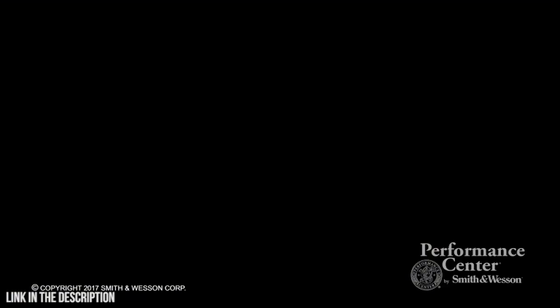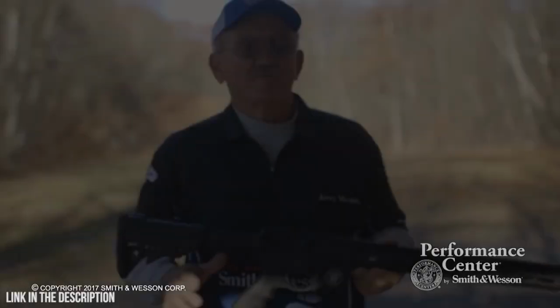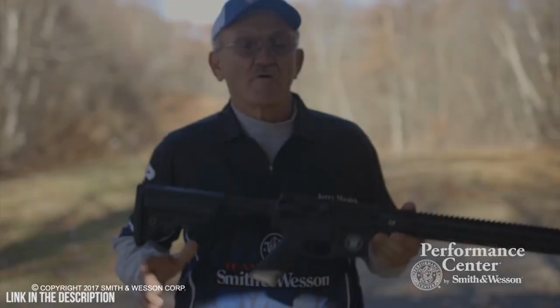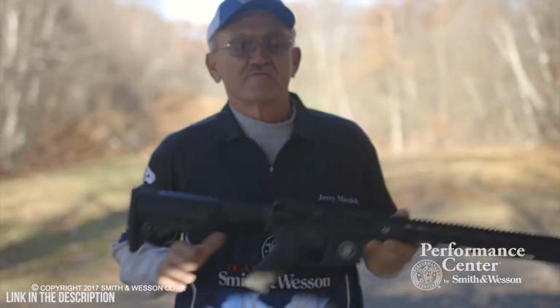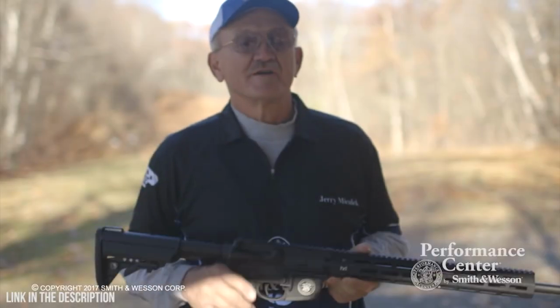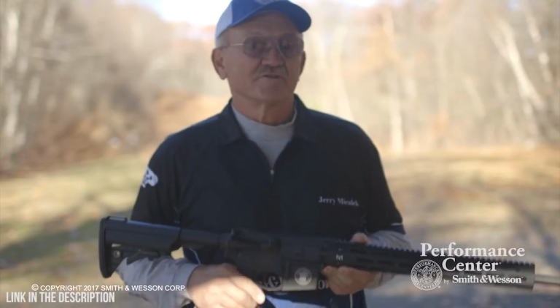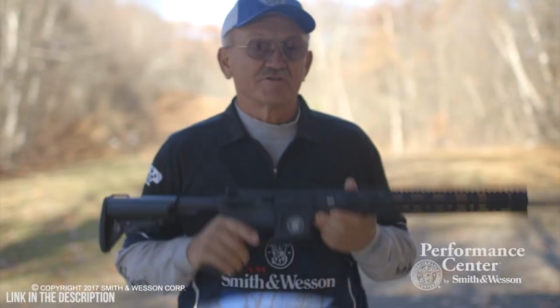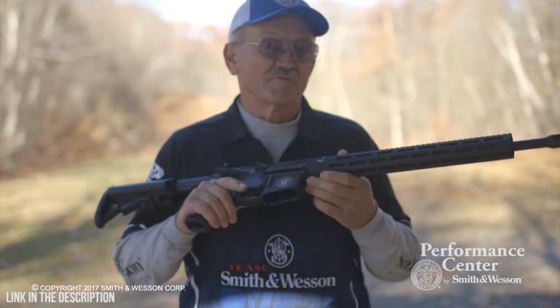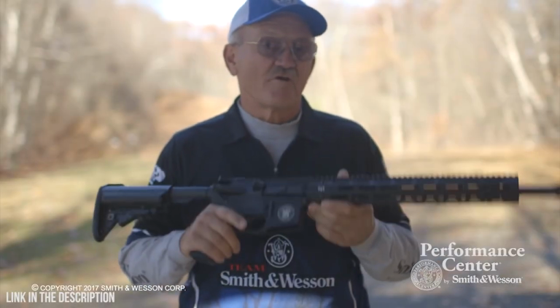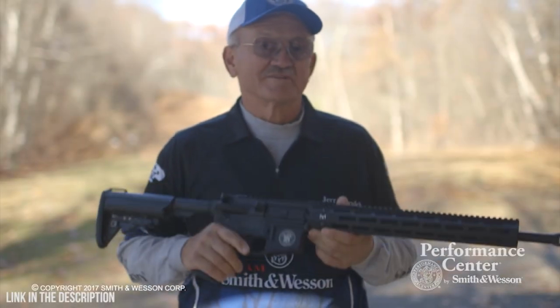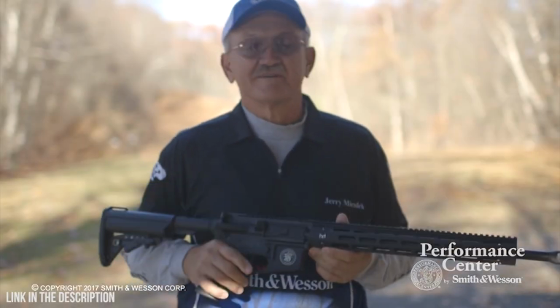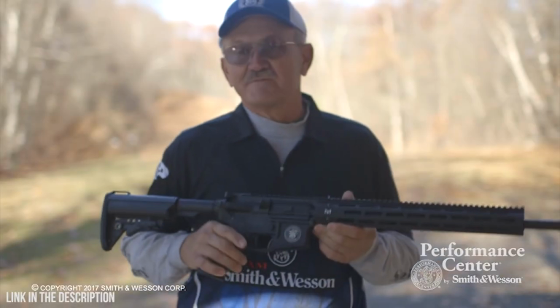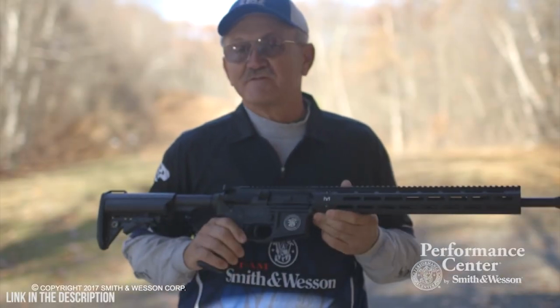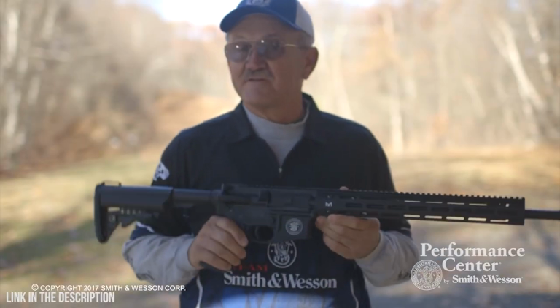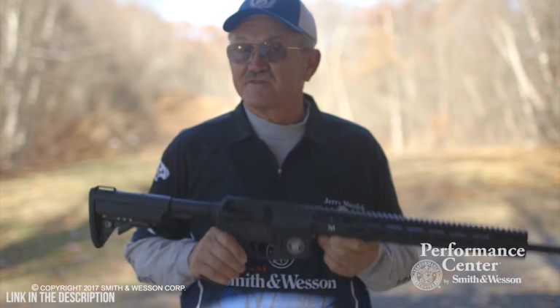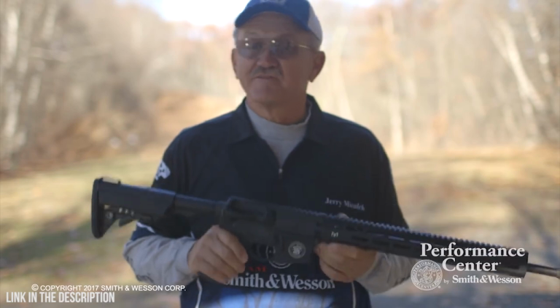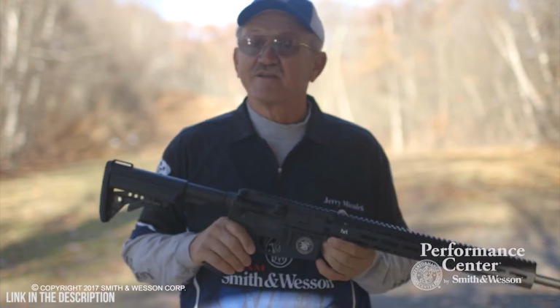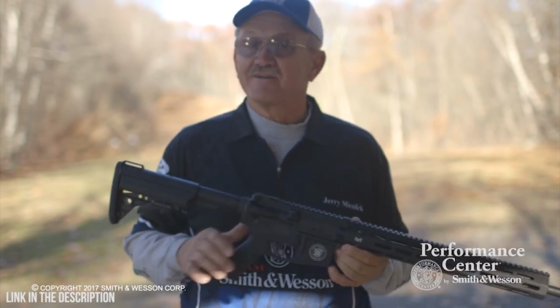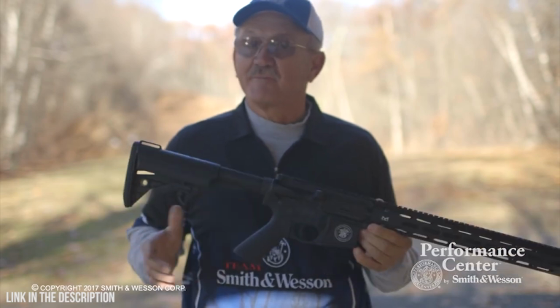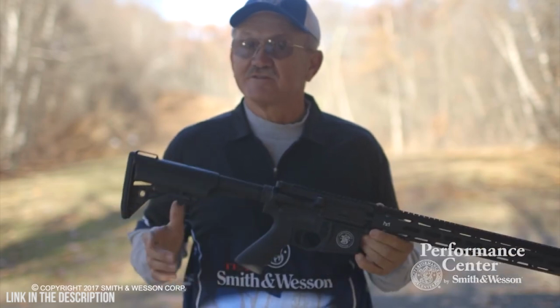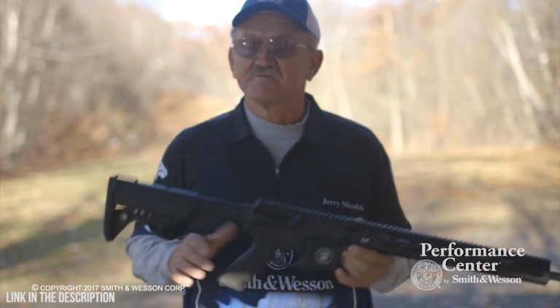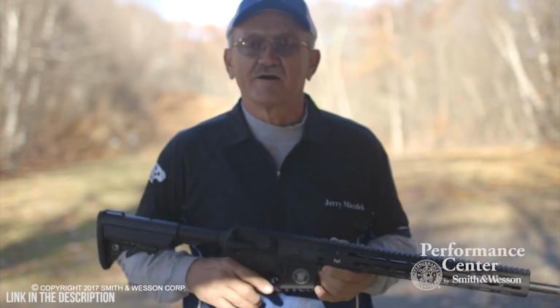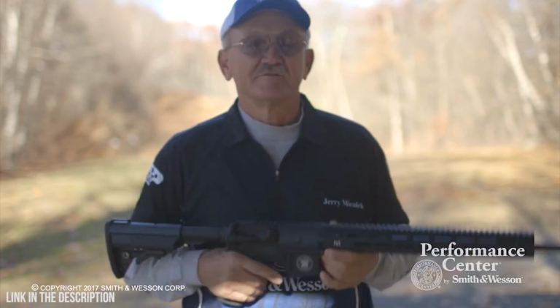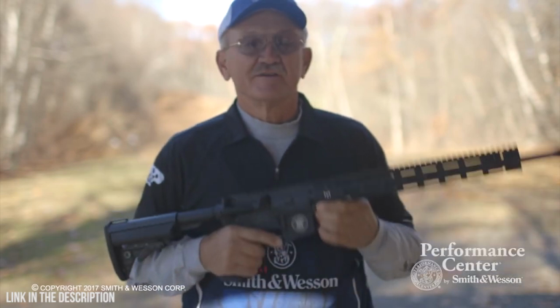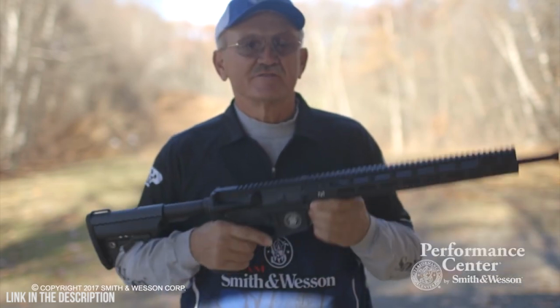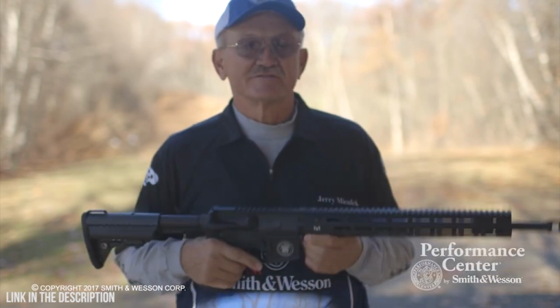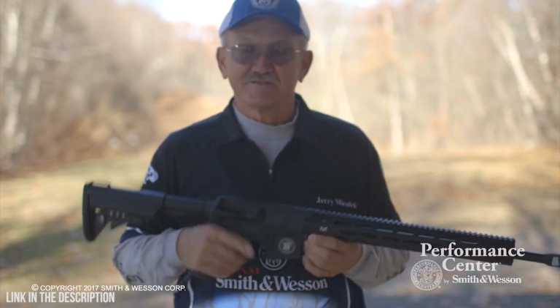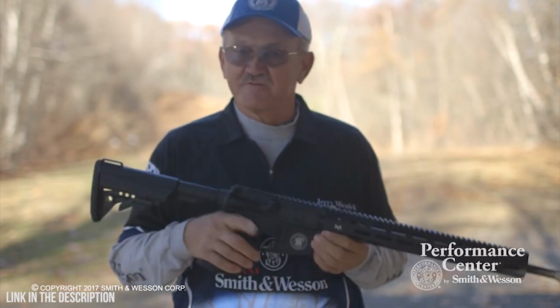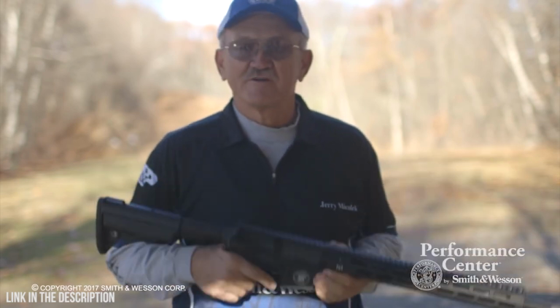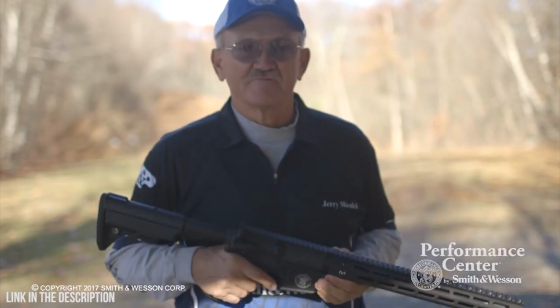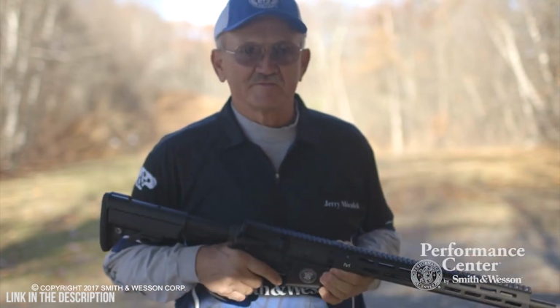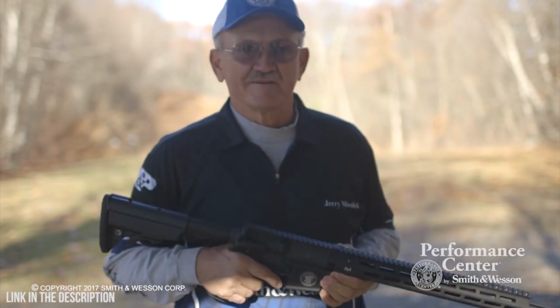For more information on the new Performance Center M&P-15 3-Gun Competition Model, you can visit the Smith & Wesson website.